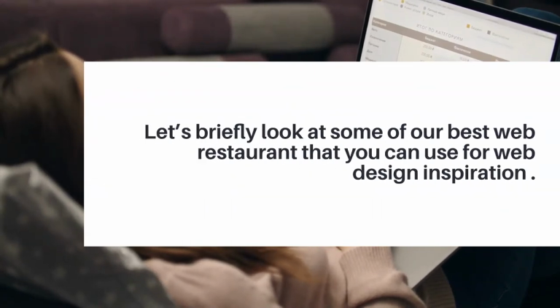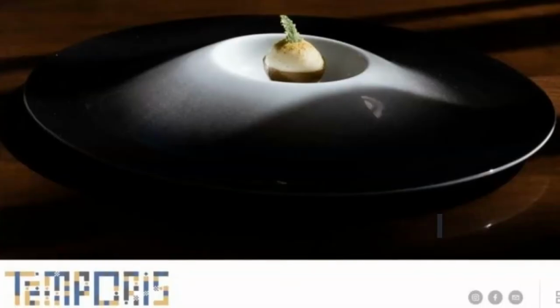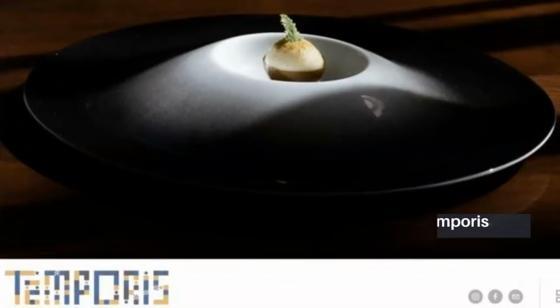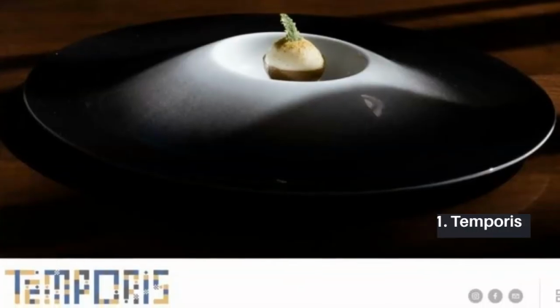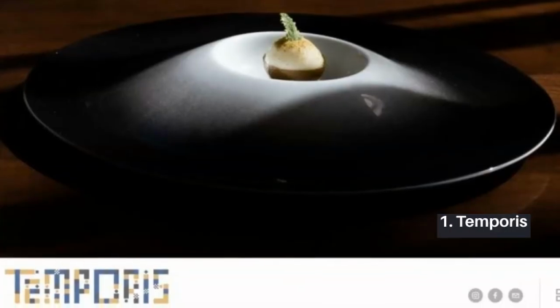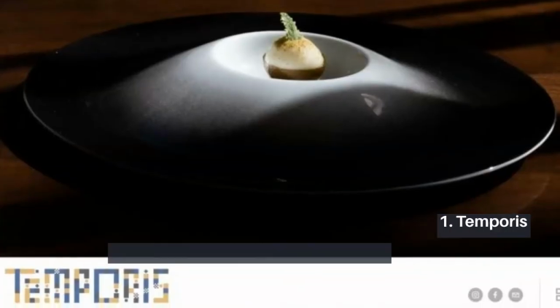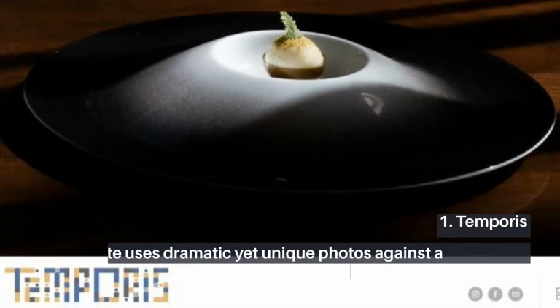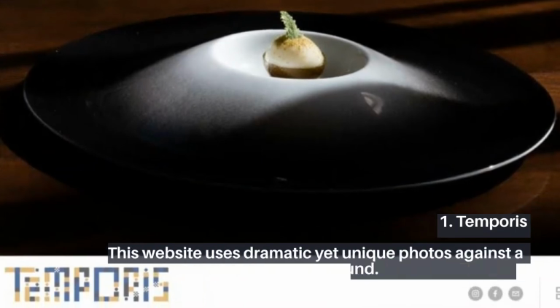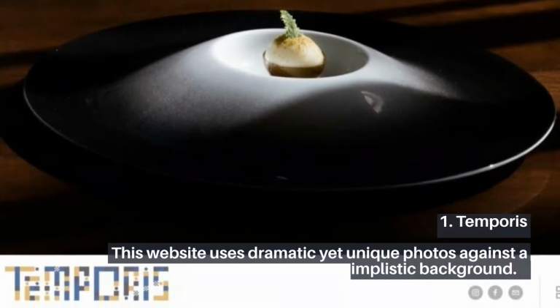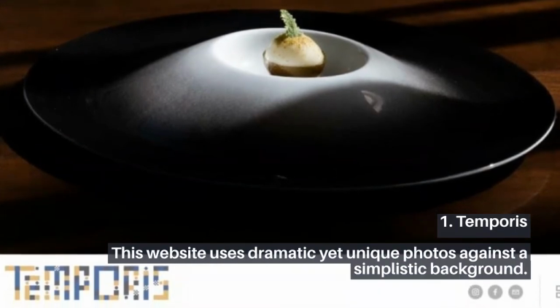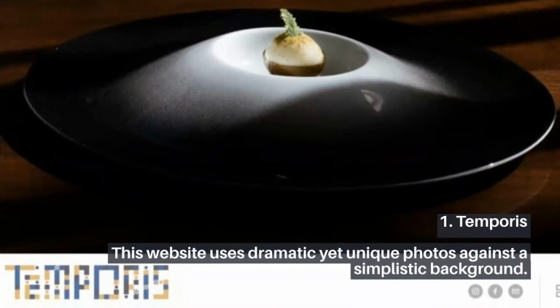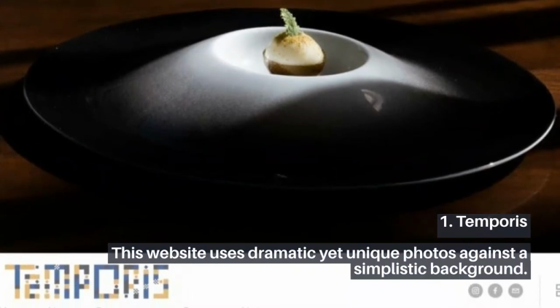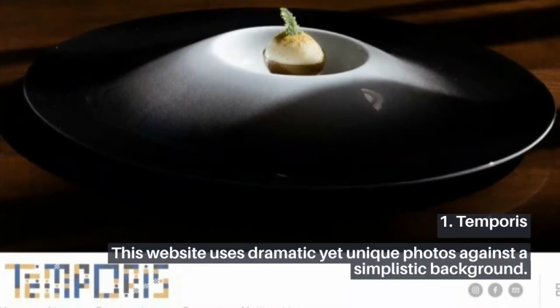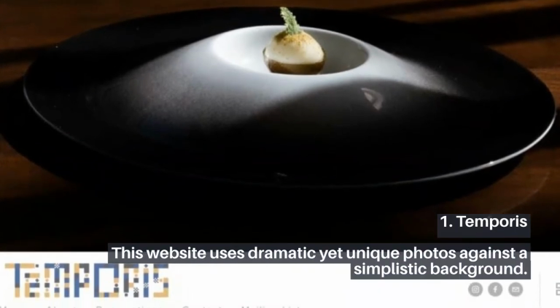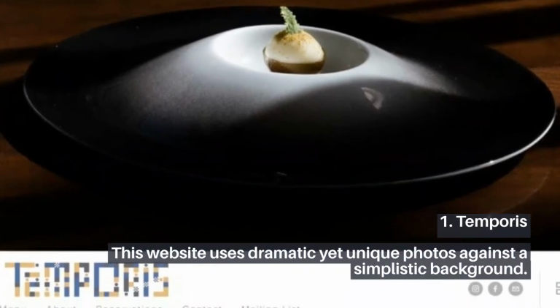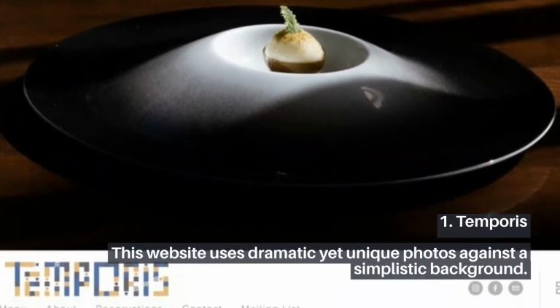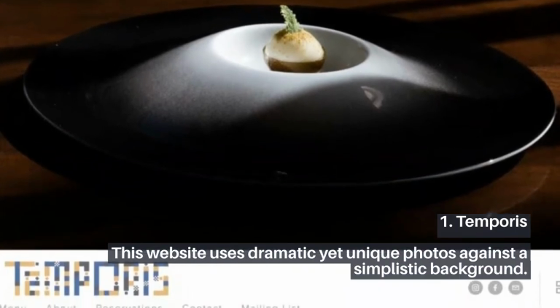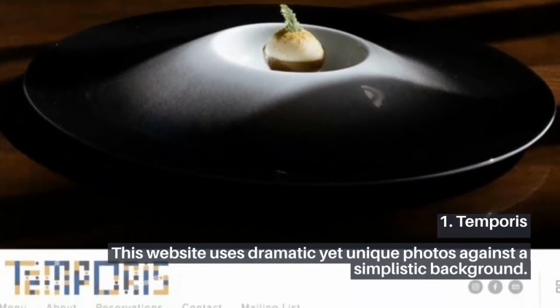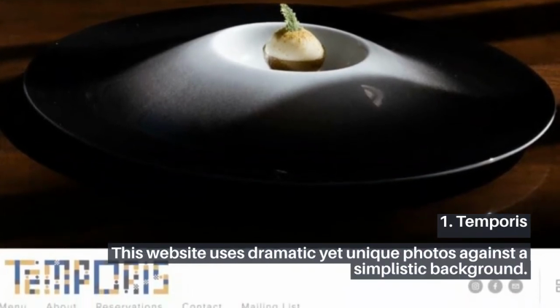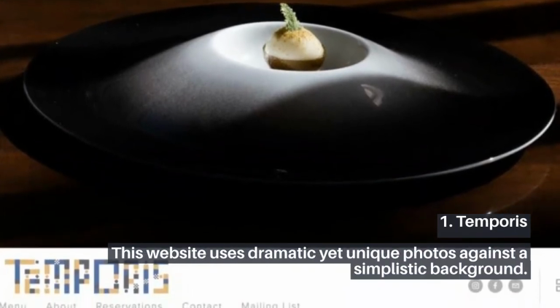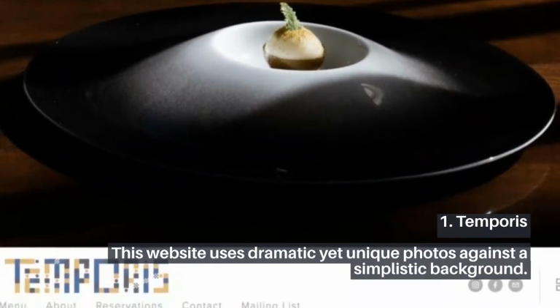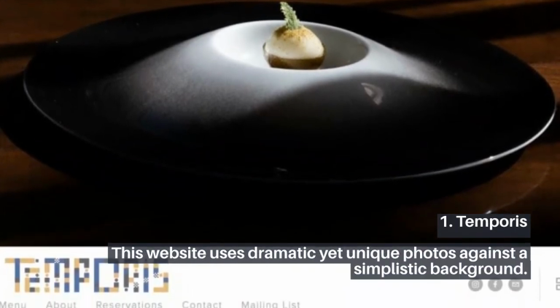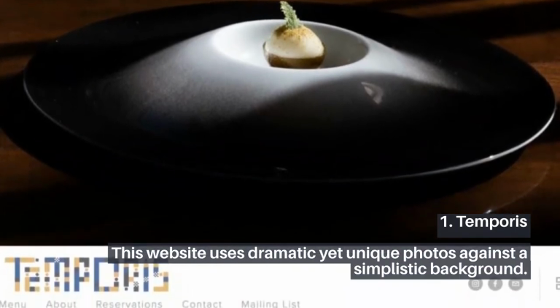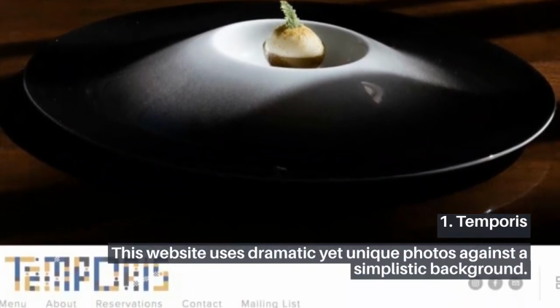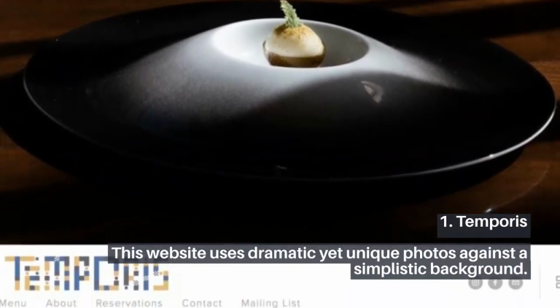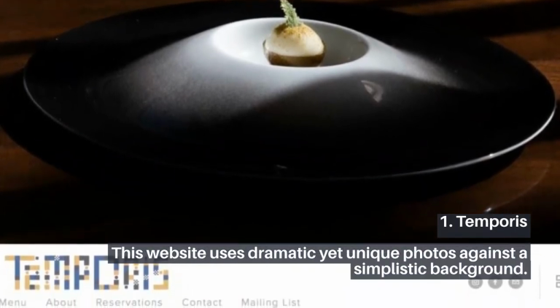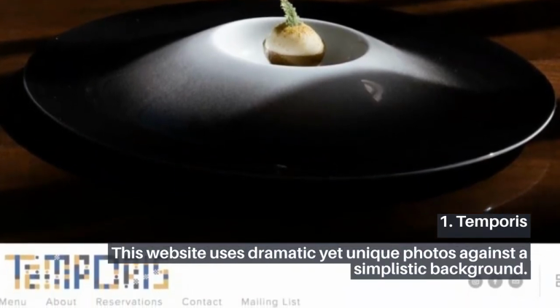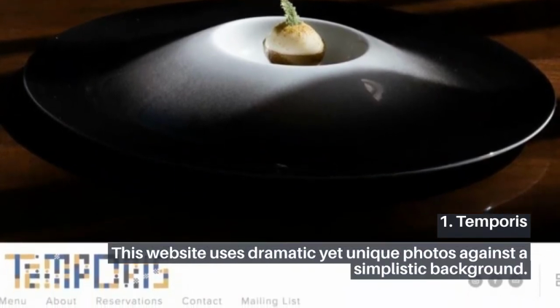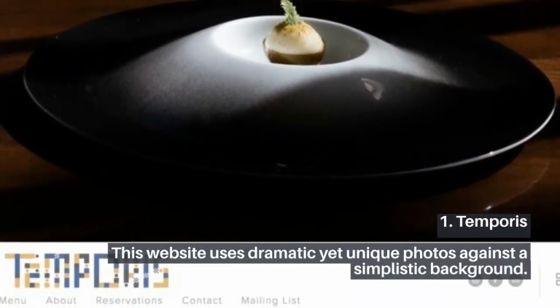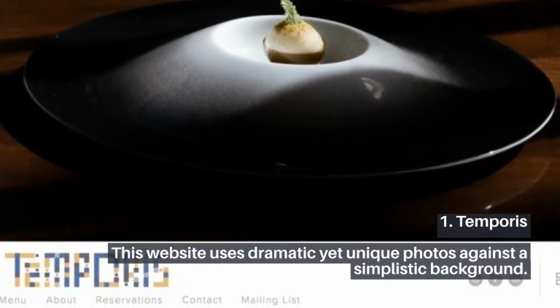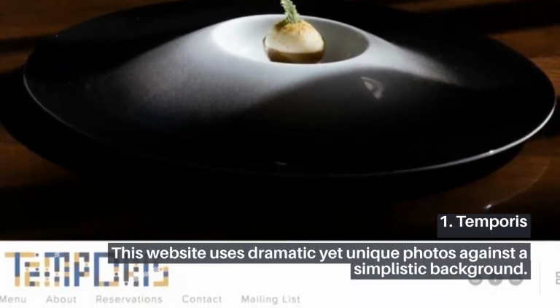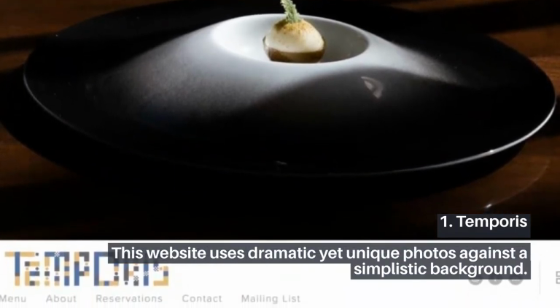1. Temporis. This website uses dramatic yet unique photos against a simplistic background.